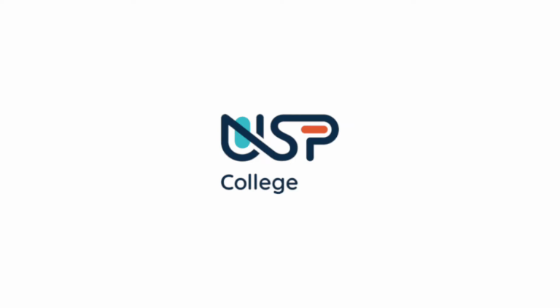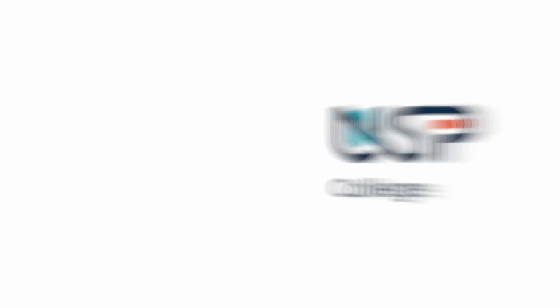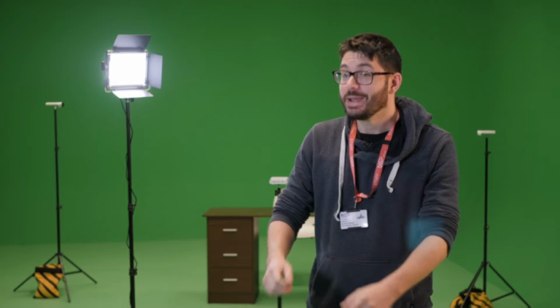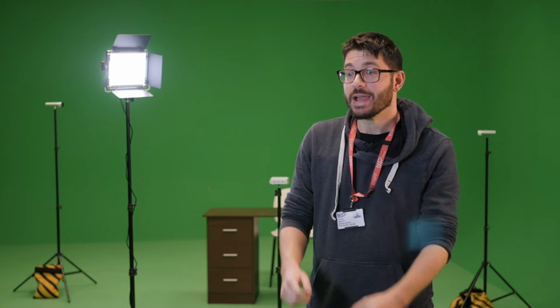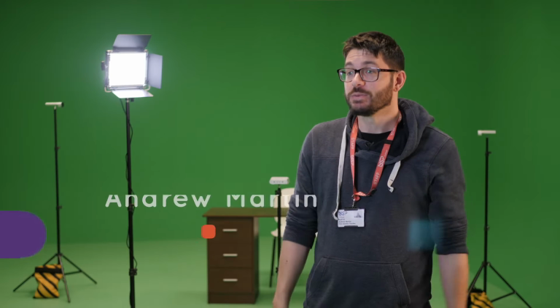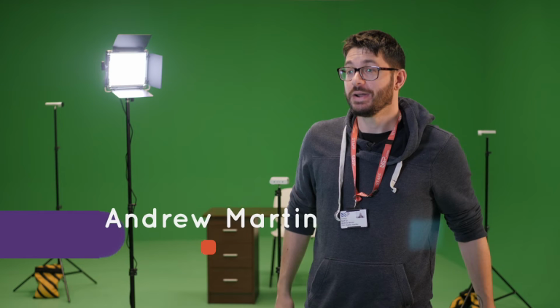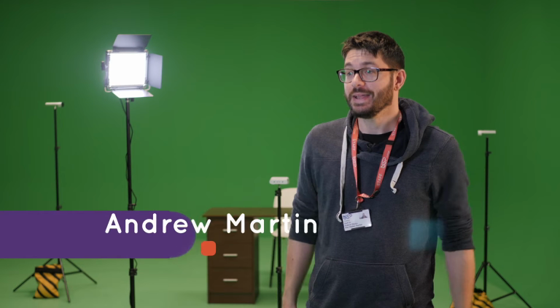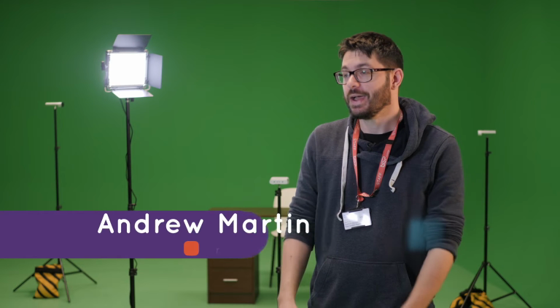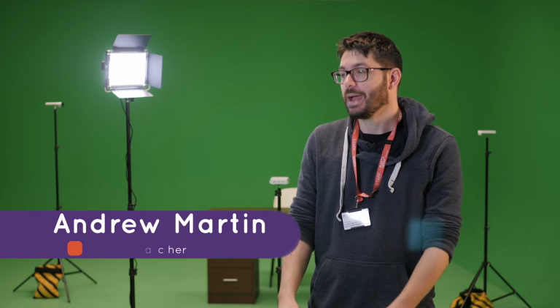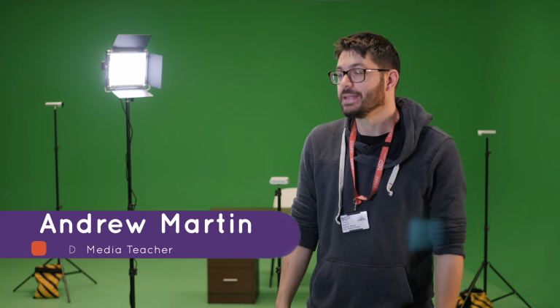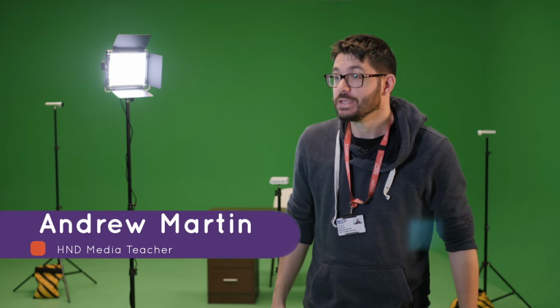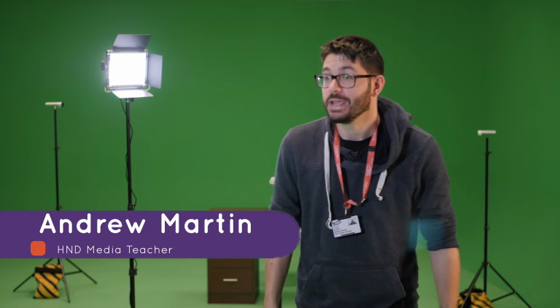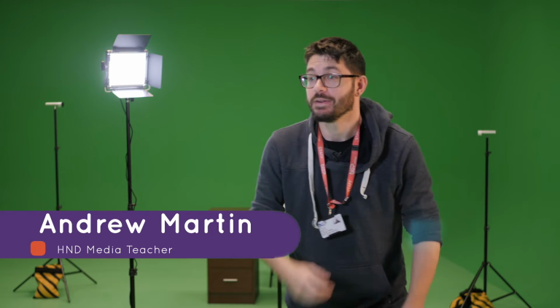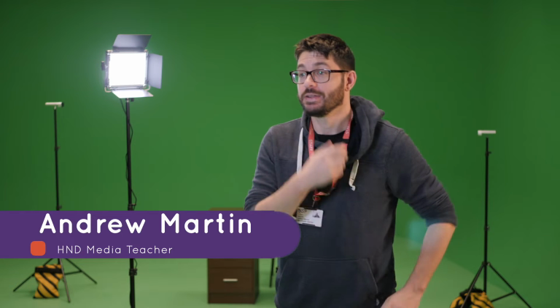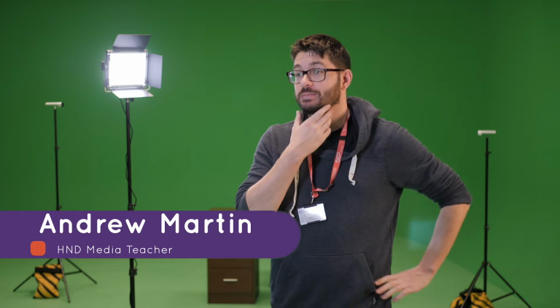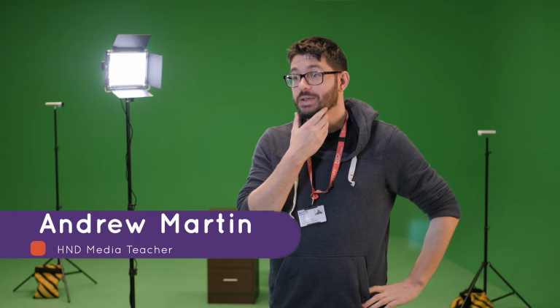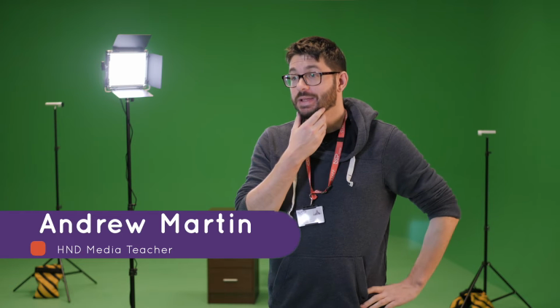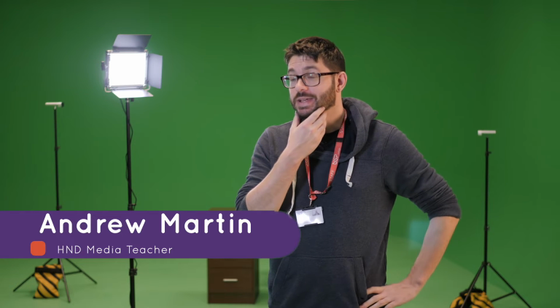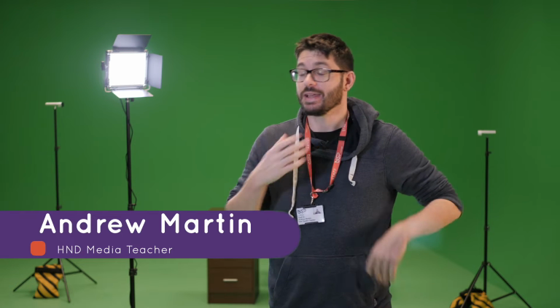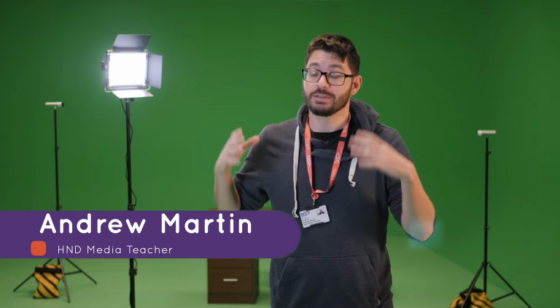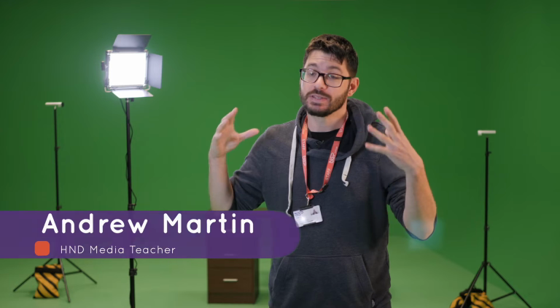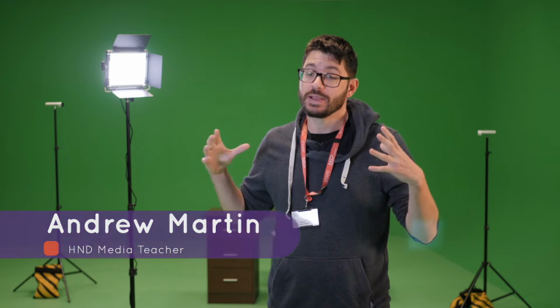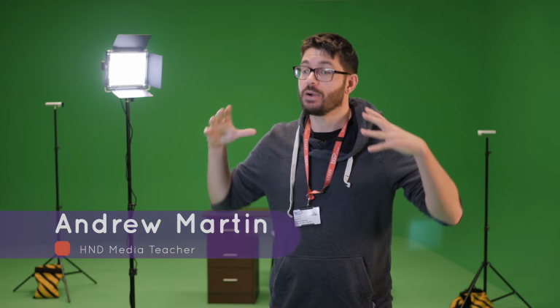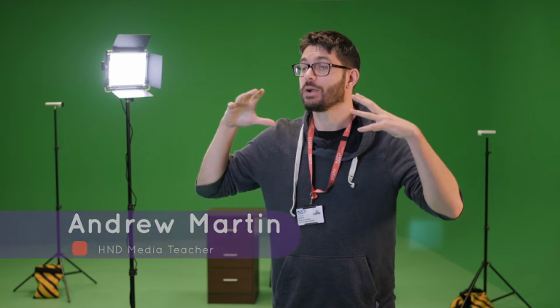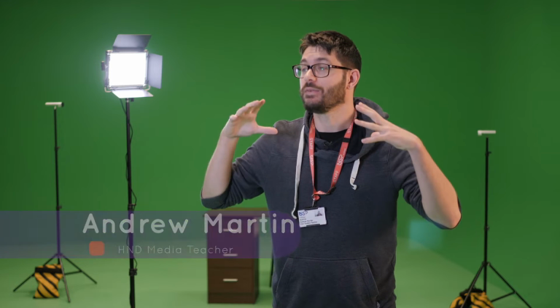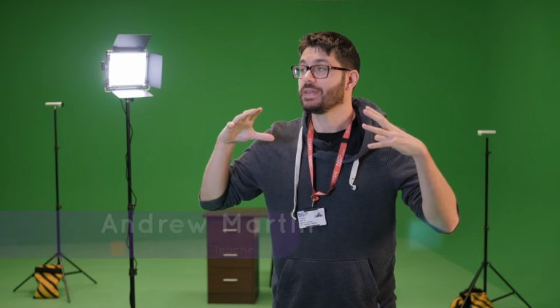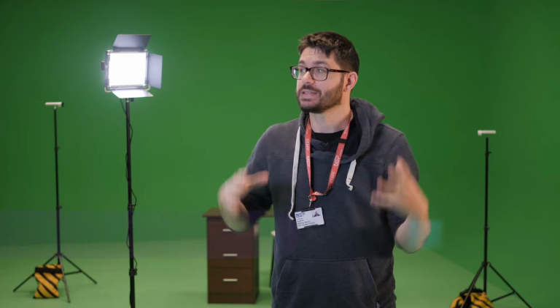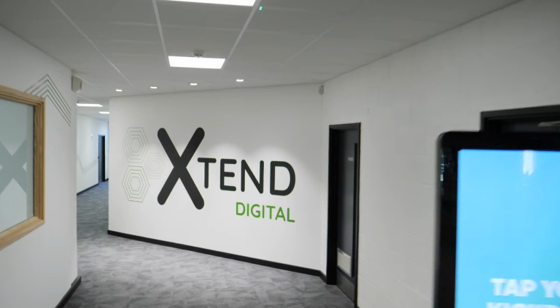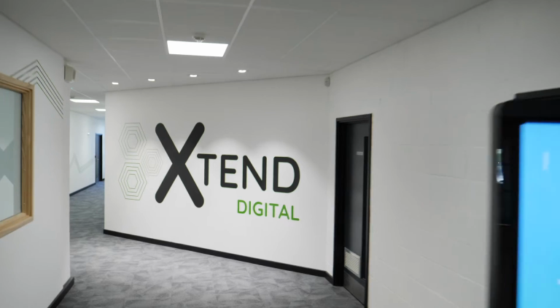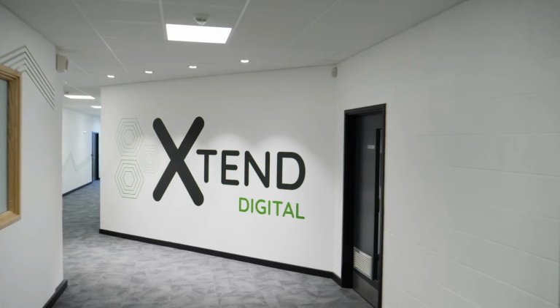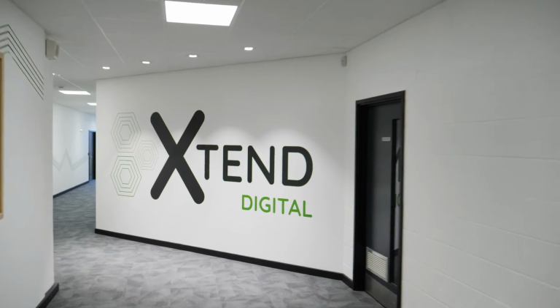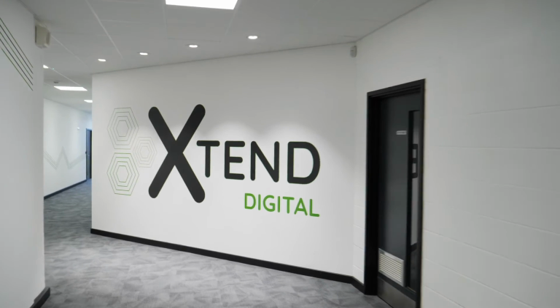My name is Andrew Martin, I'm a teacher here at USP College and specifically I work within the Xtend Digital campus.